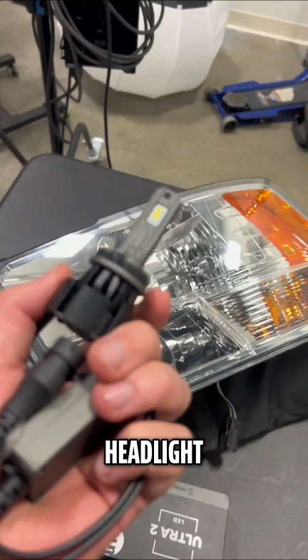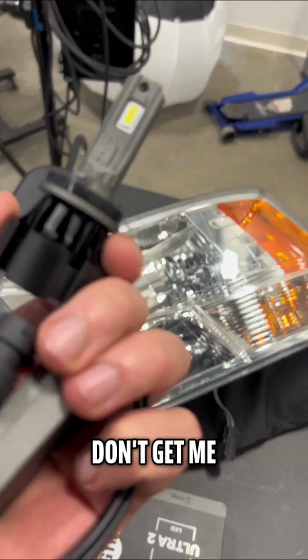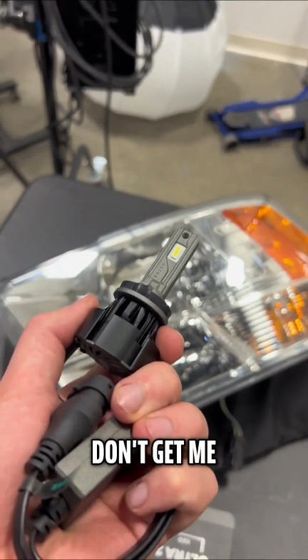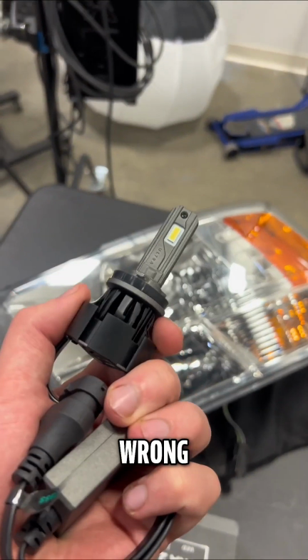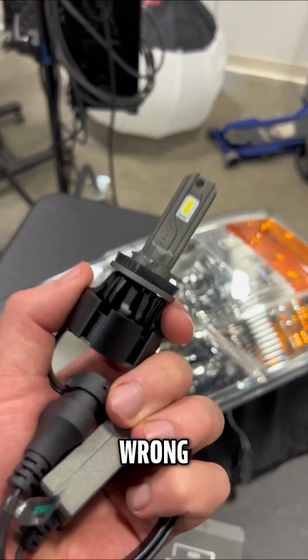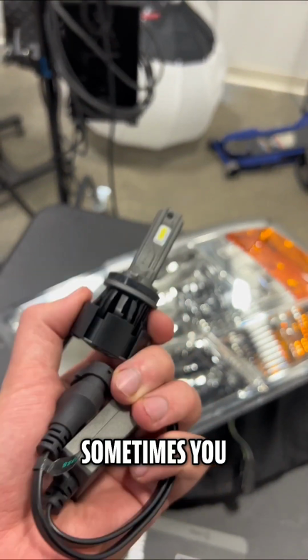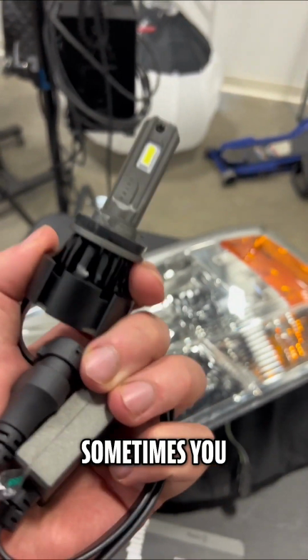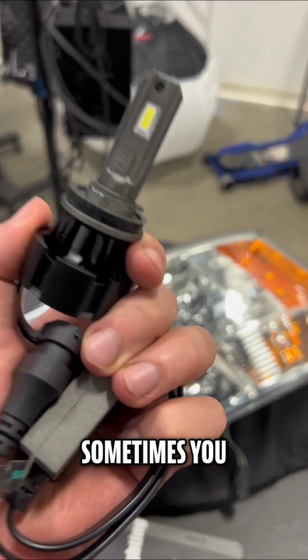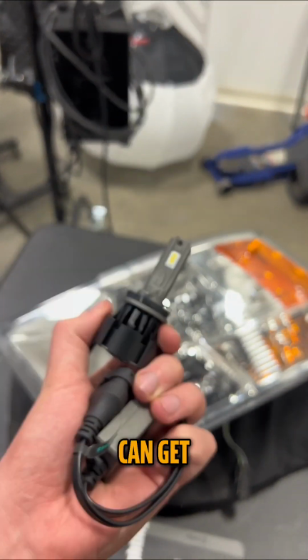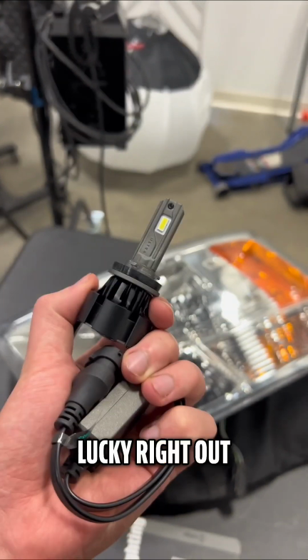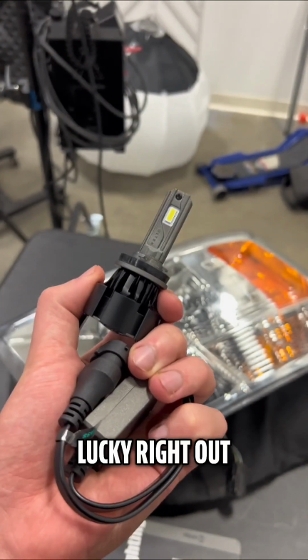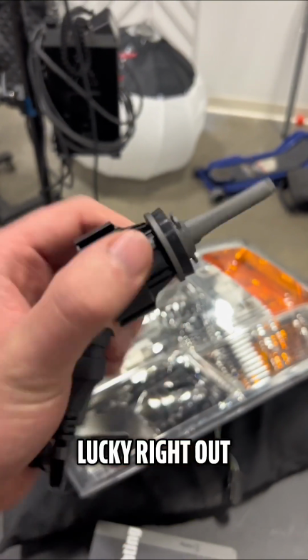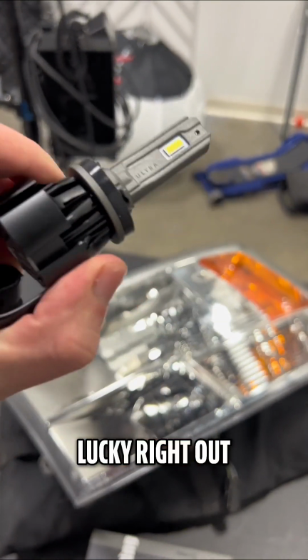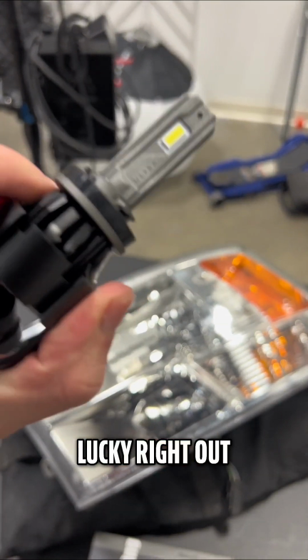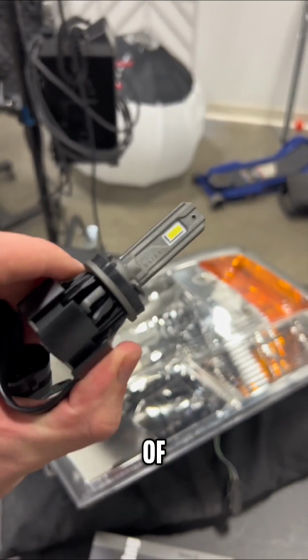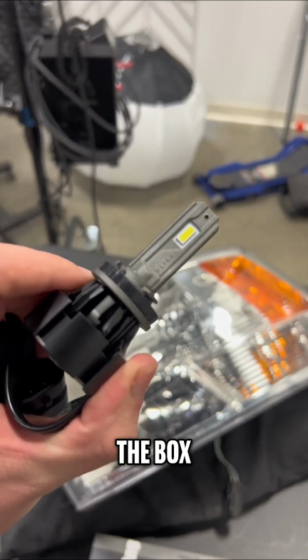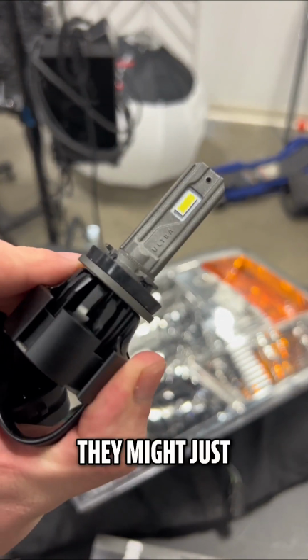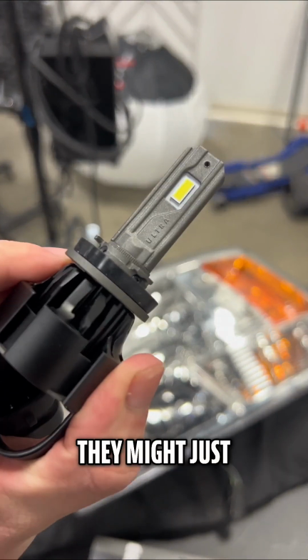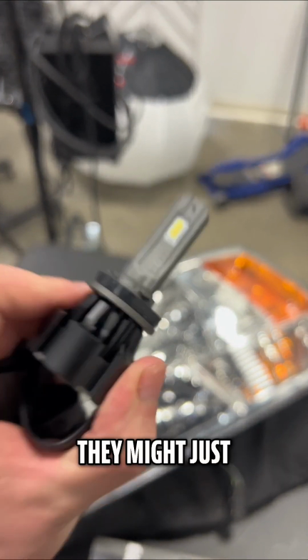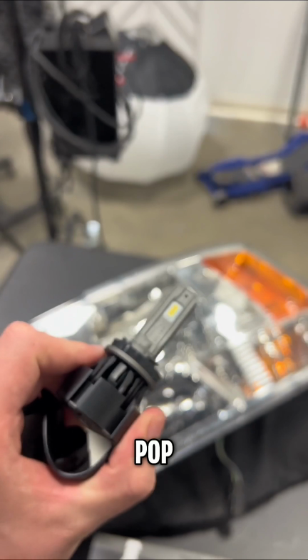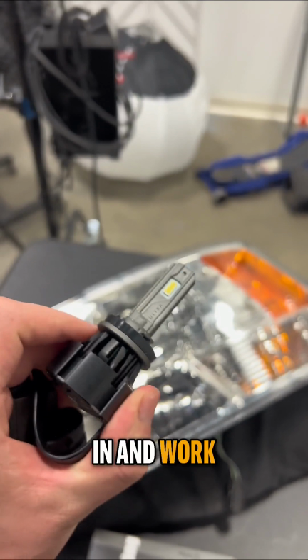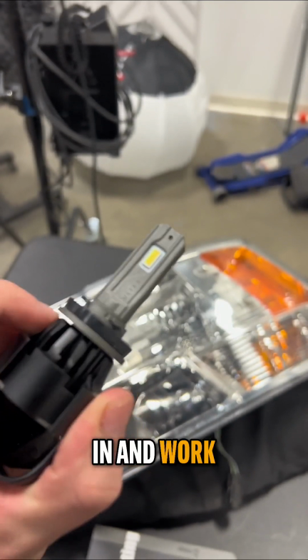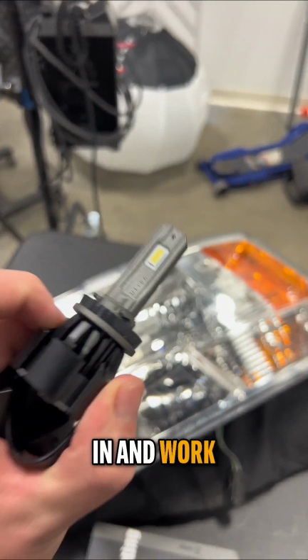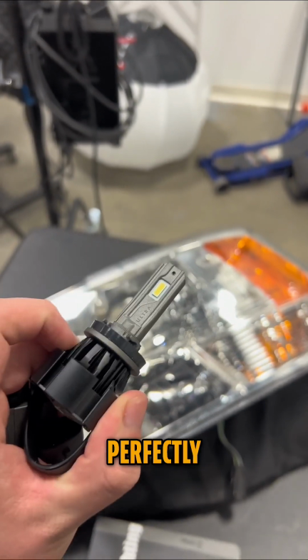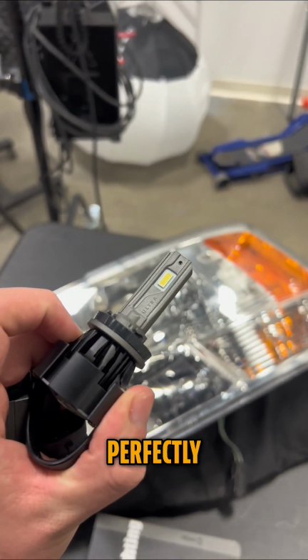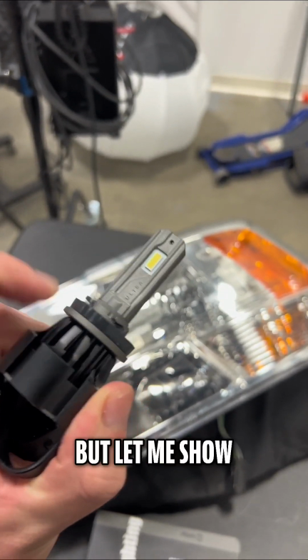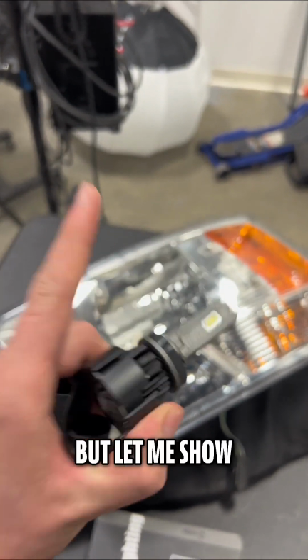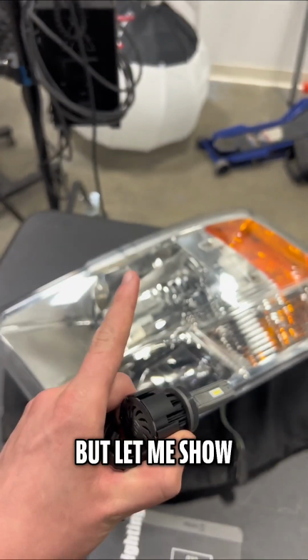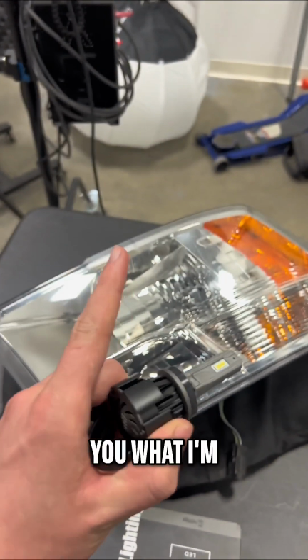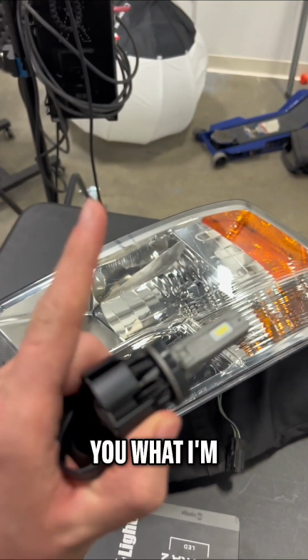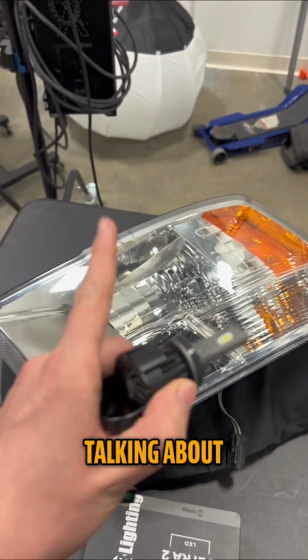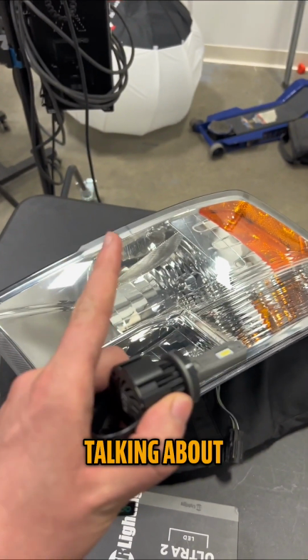Don't get me wrong, sometimes you can get lucky right out of the box — they might just pop in and work perfectly. But let me show you what I'm talking about.